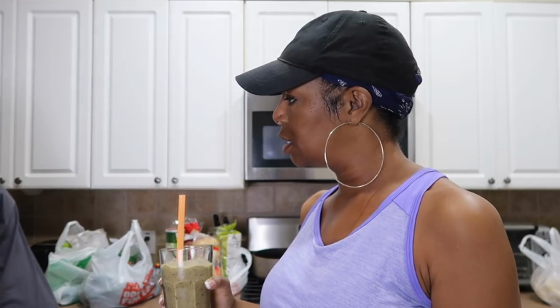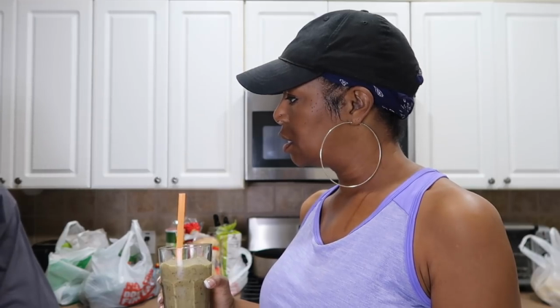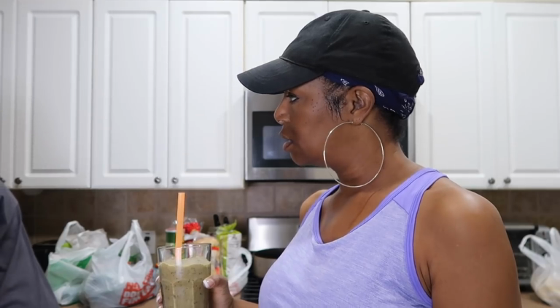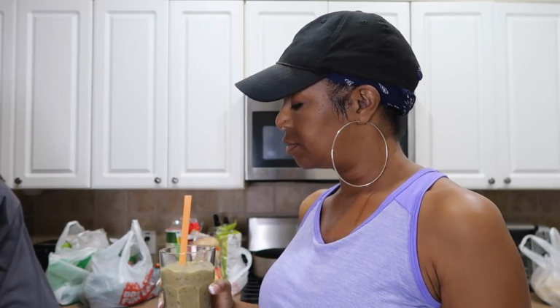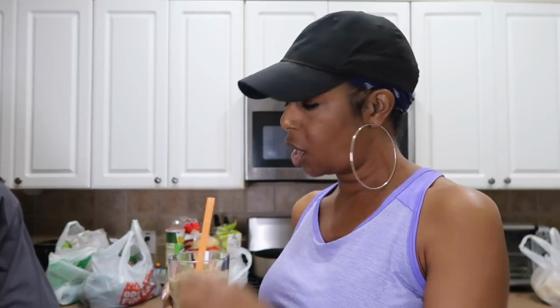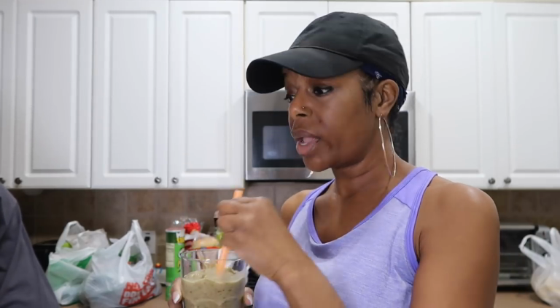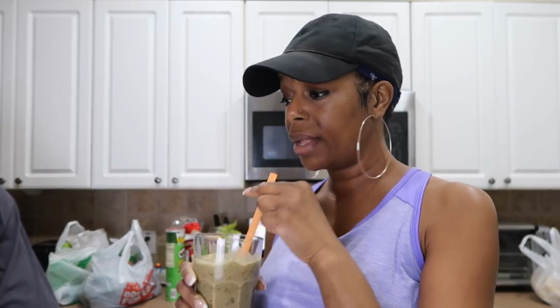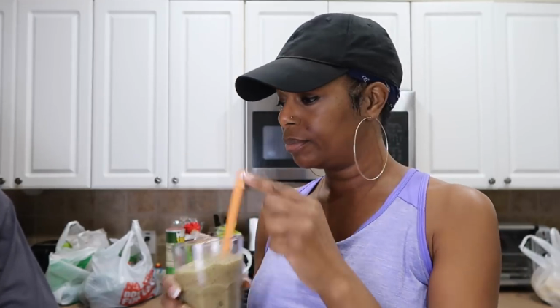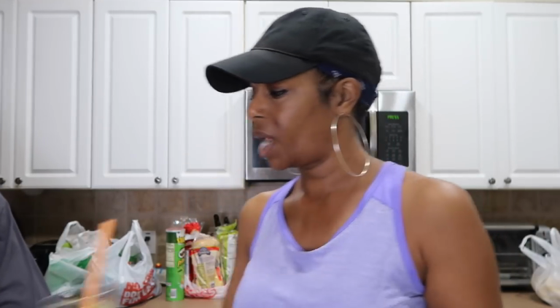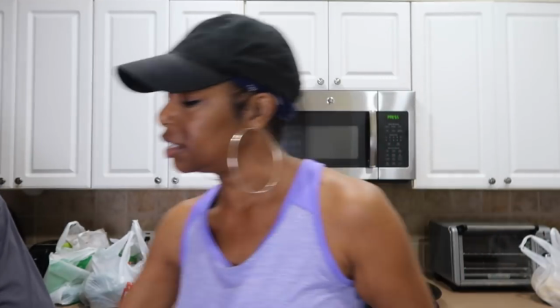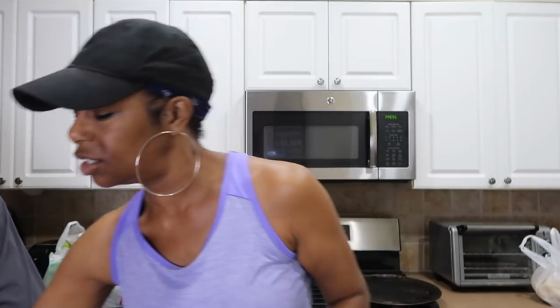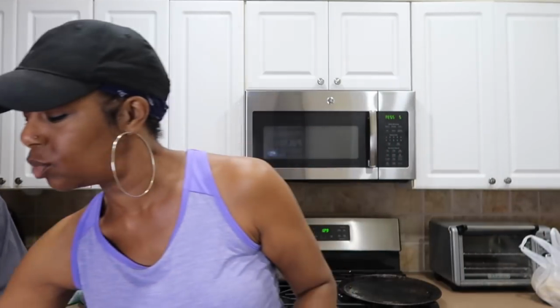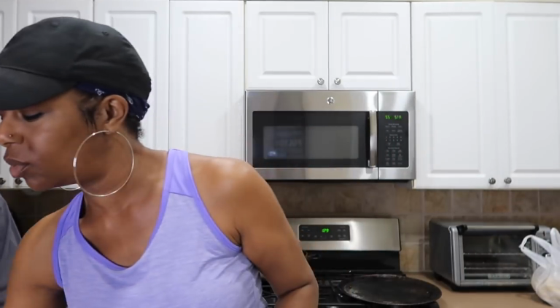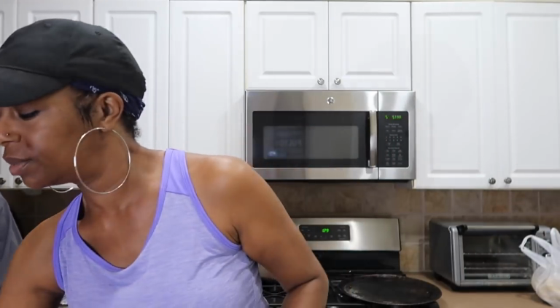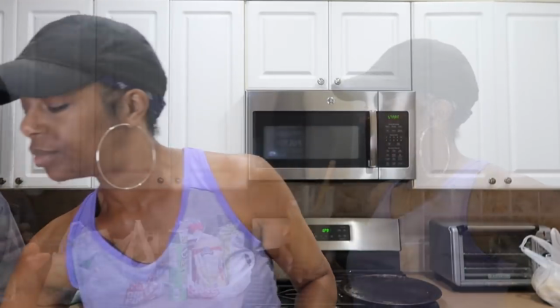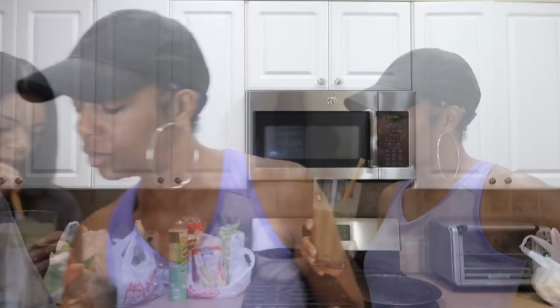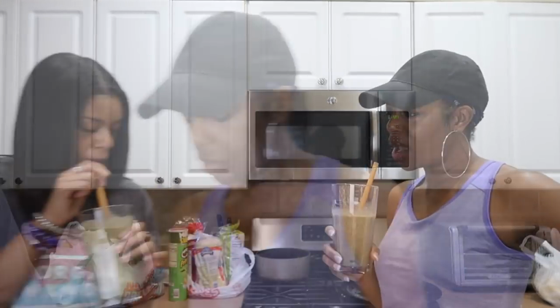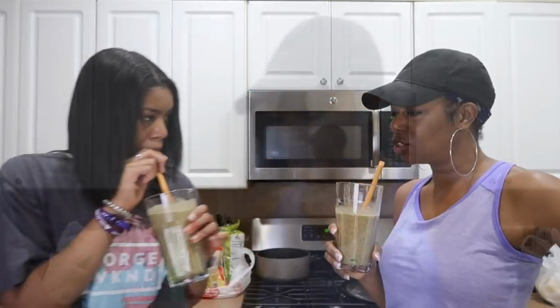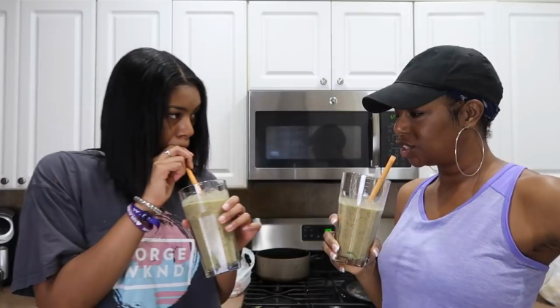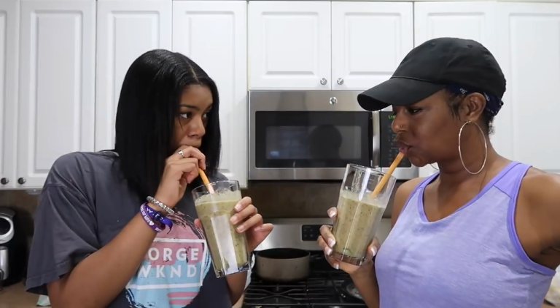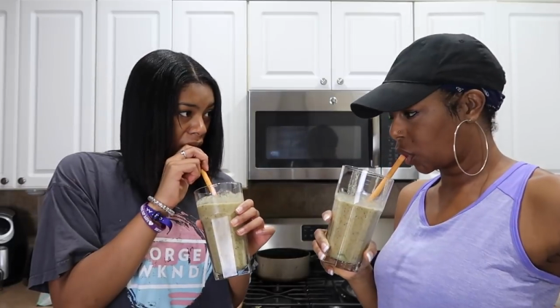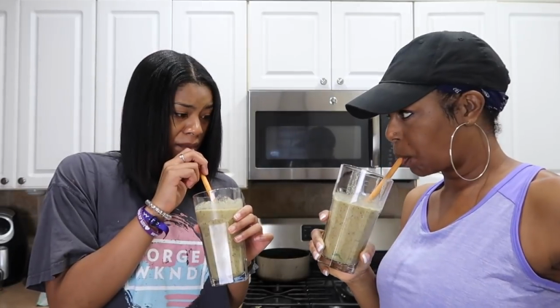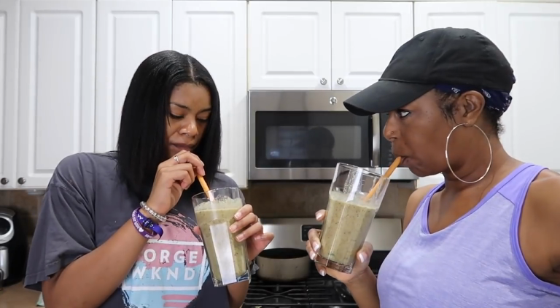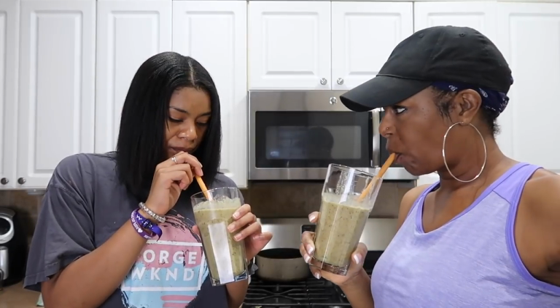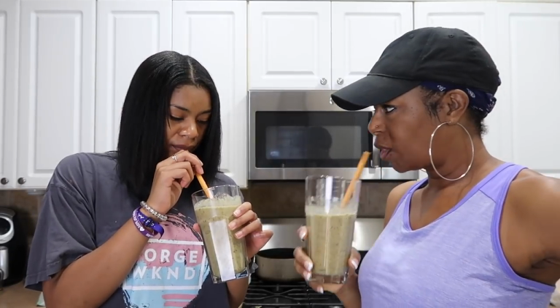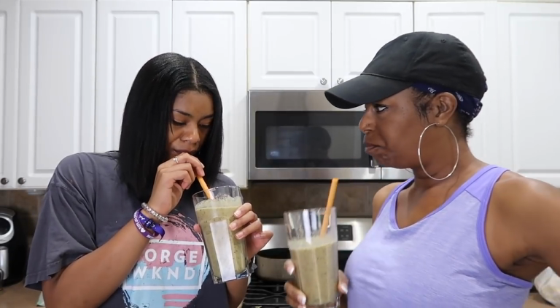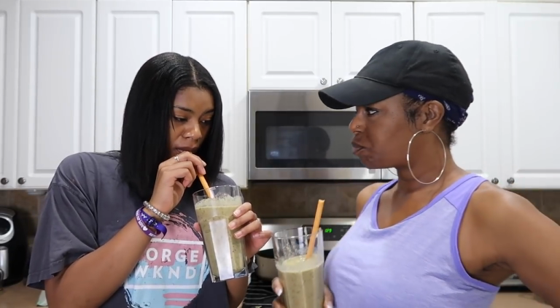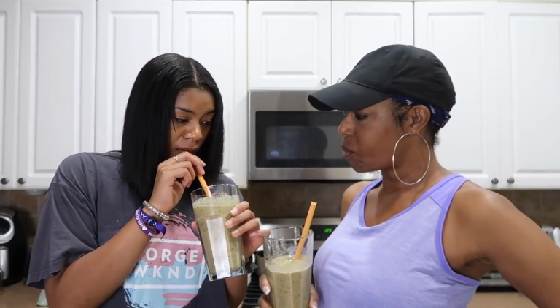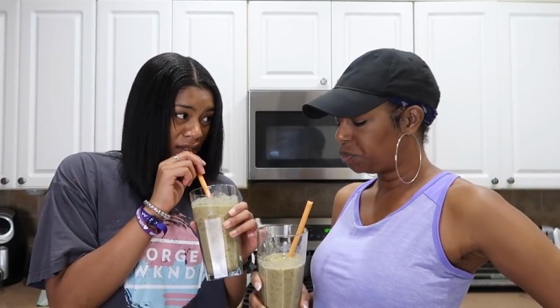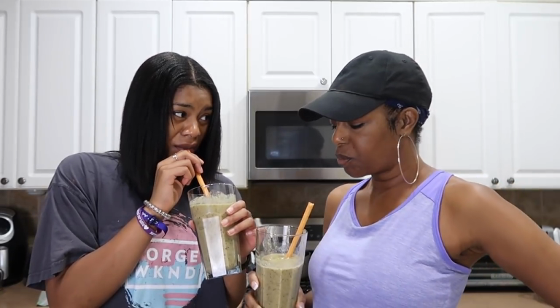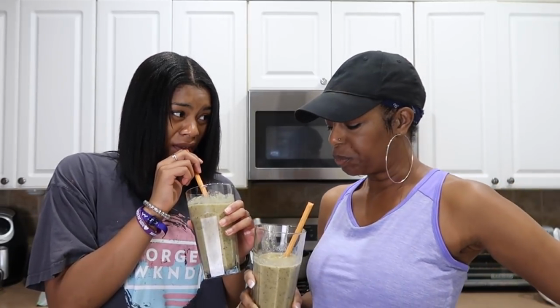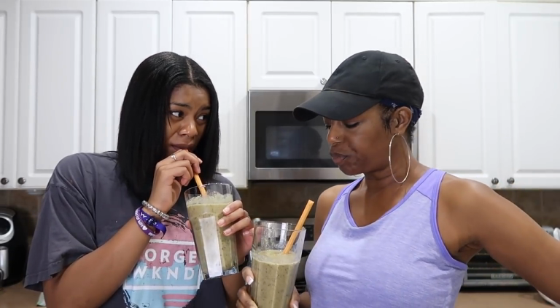I'll take the smaller smoothie. It's really good!